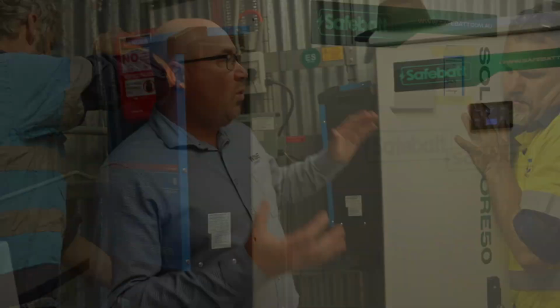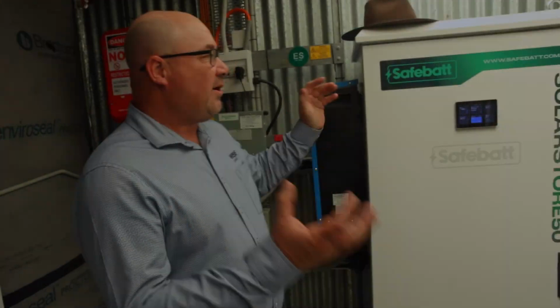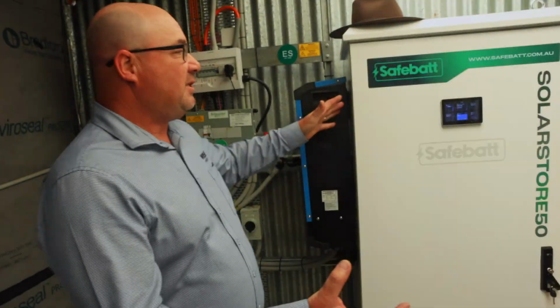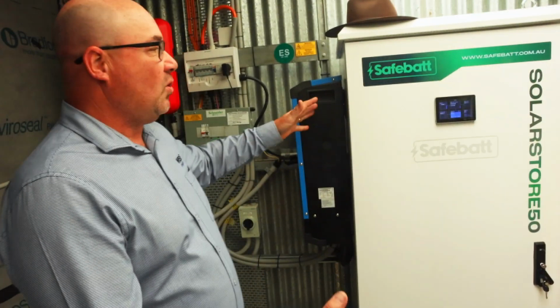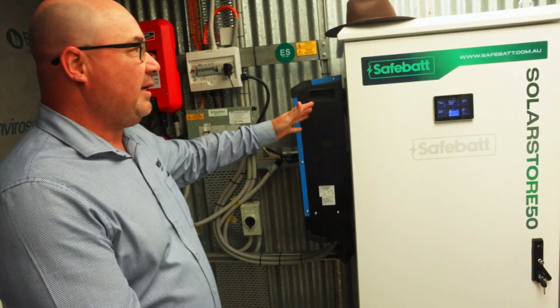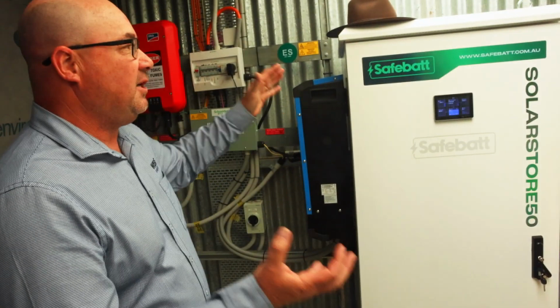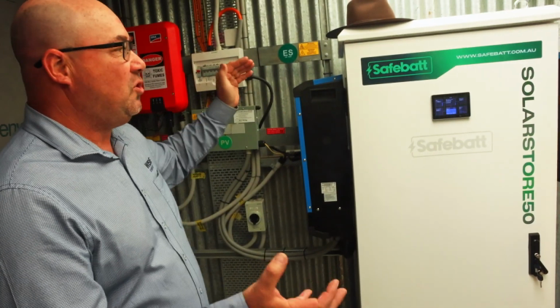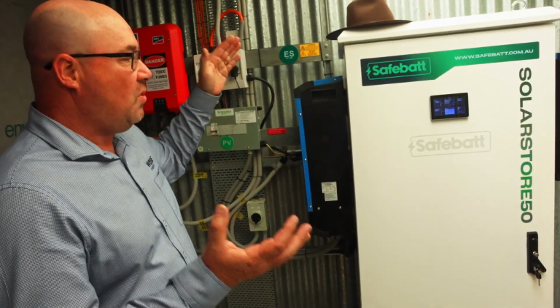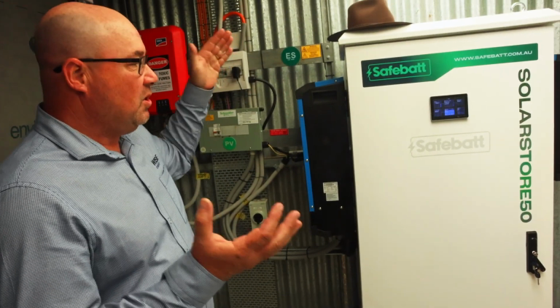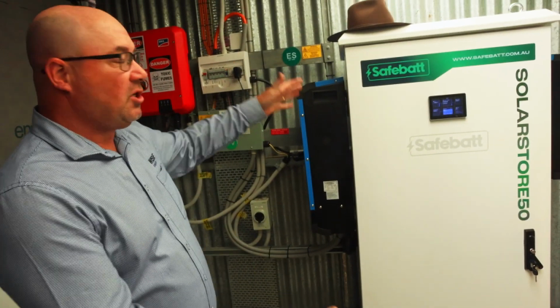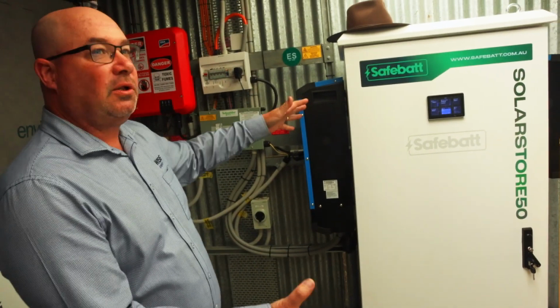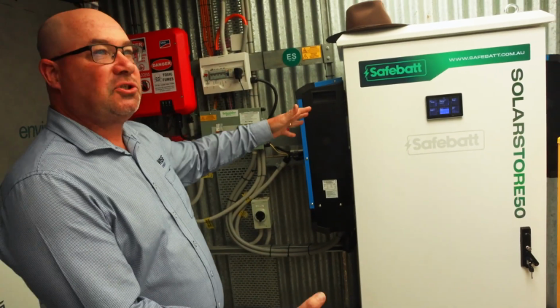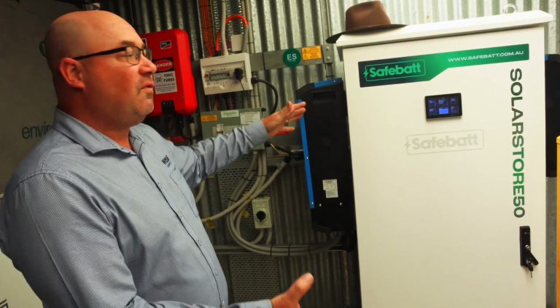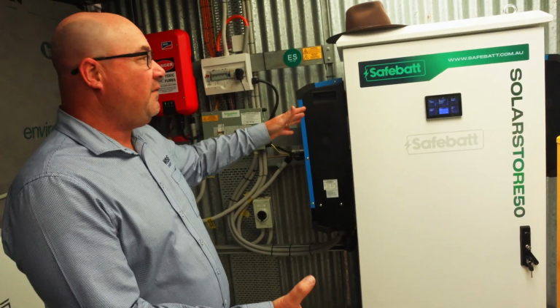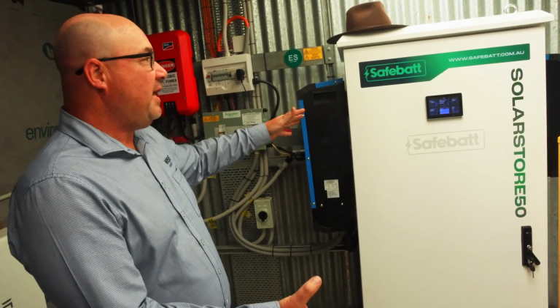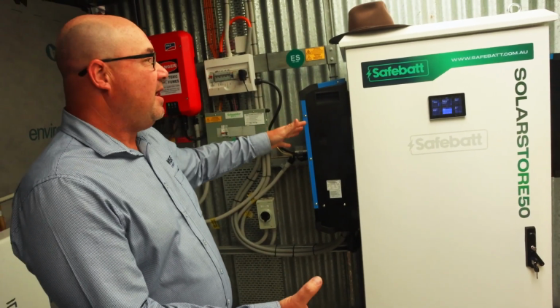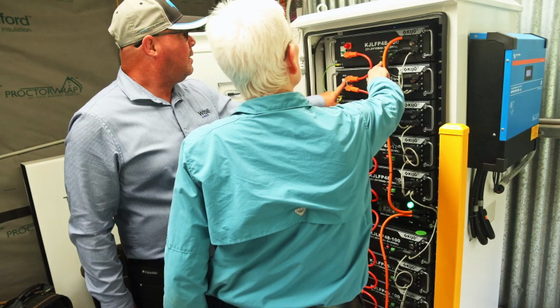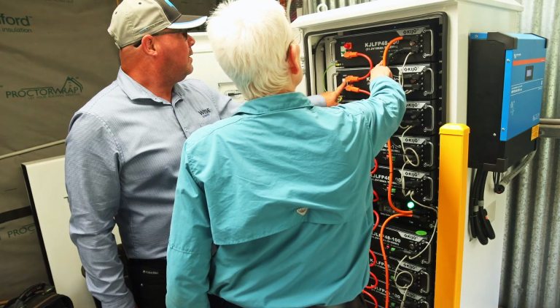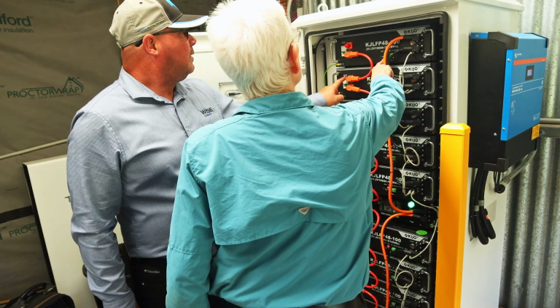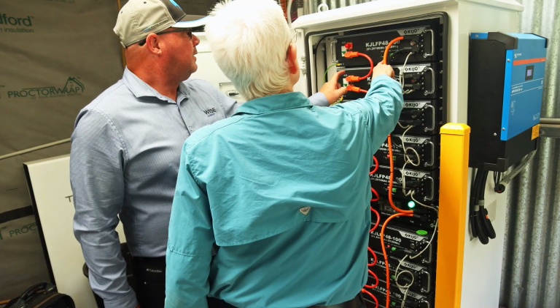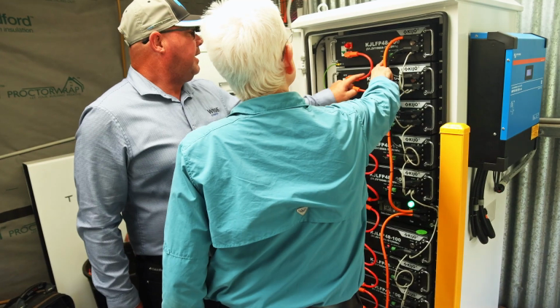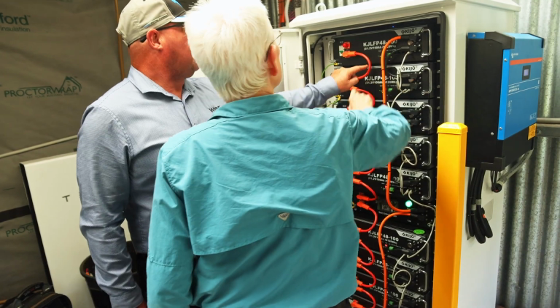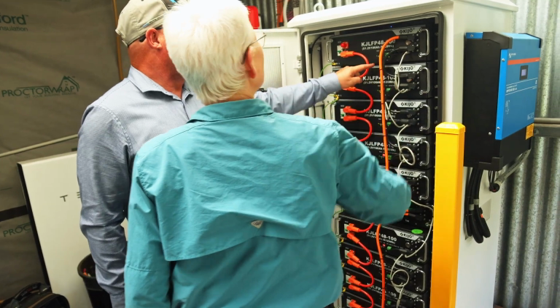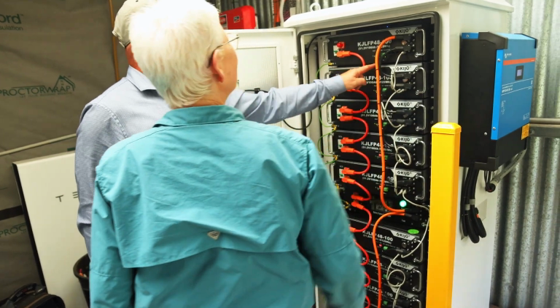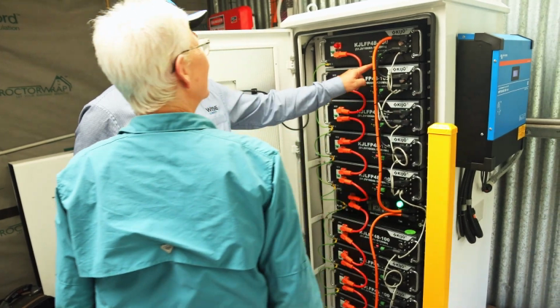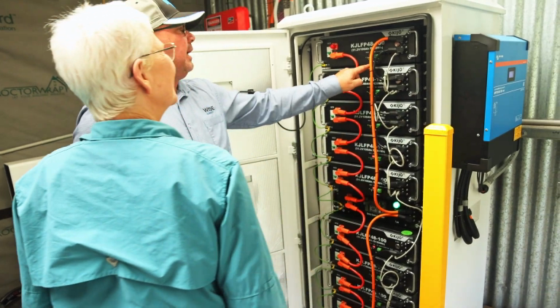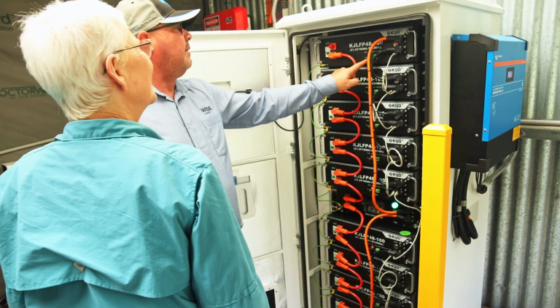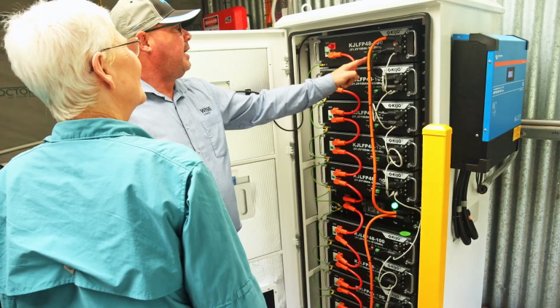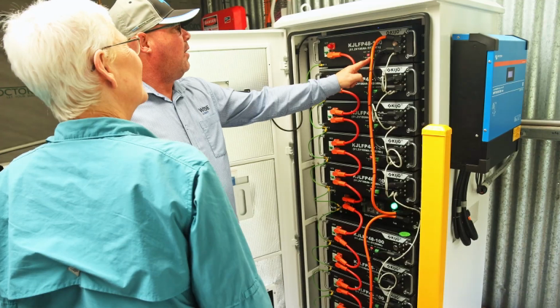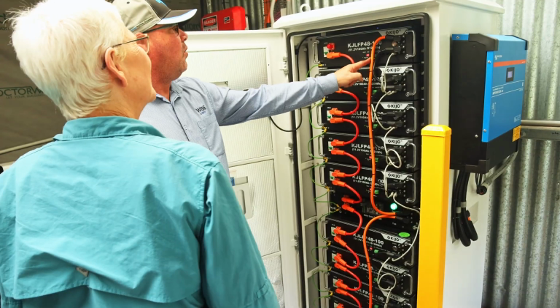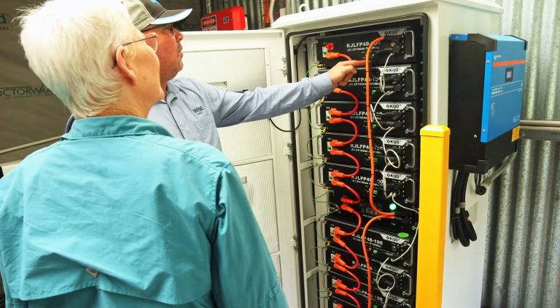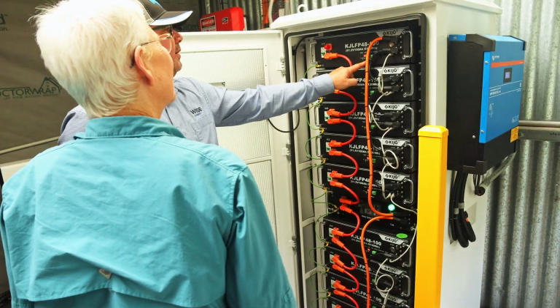We're installing the new SolarStore 50. Check it out — what a piece of kit this thing is.